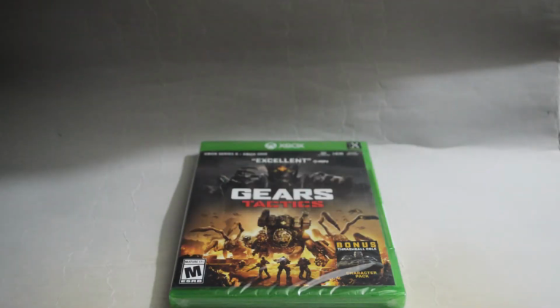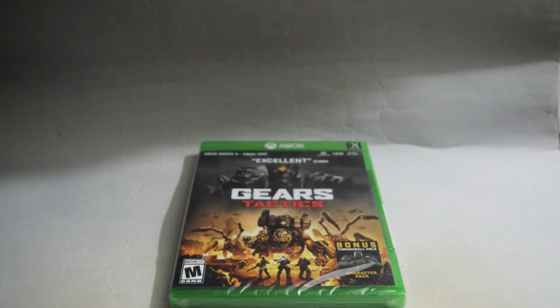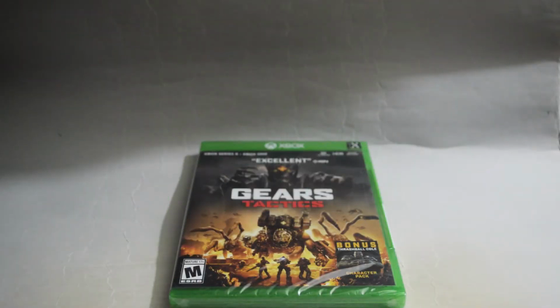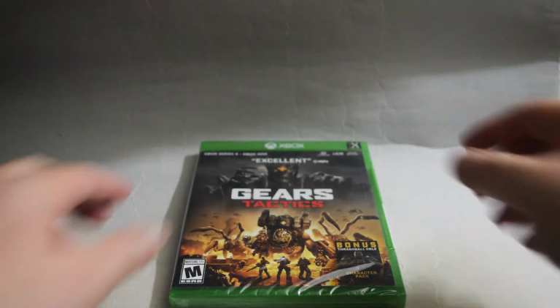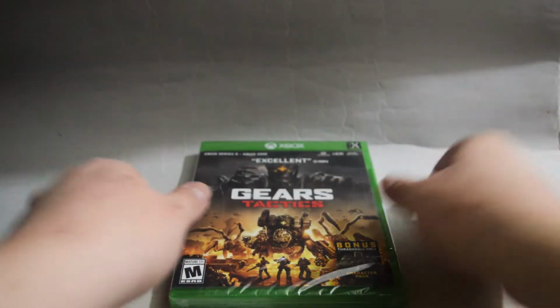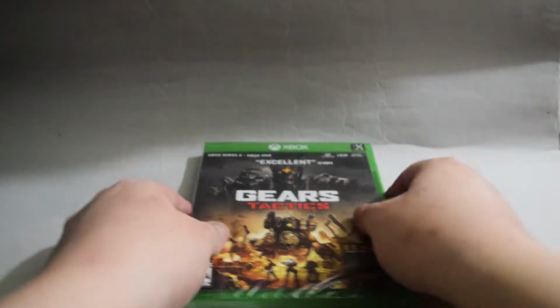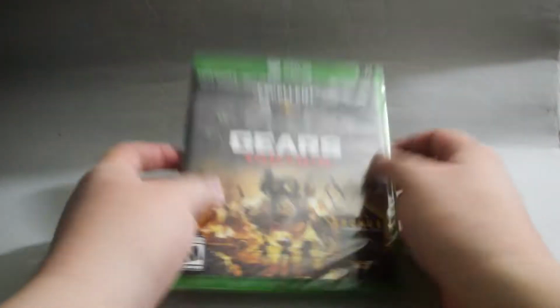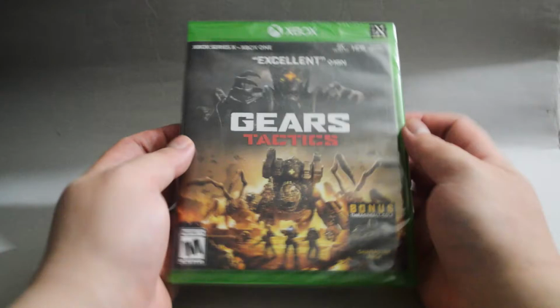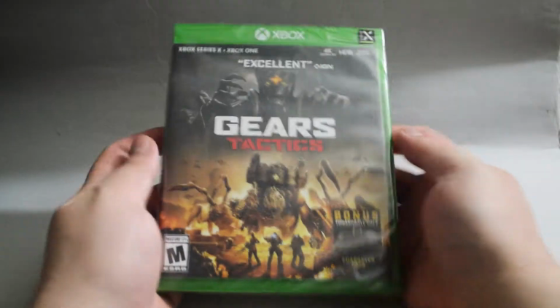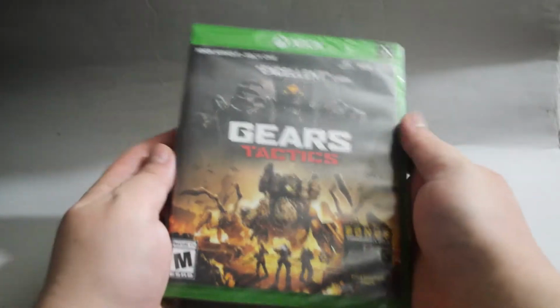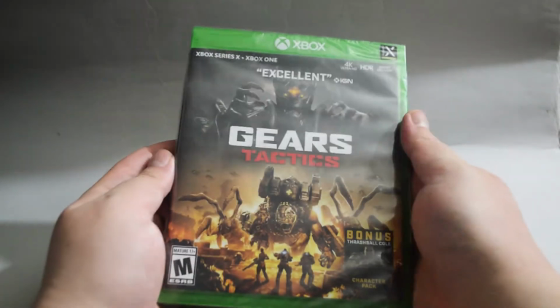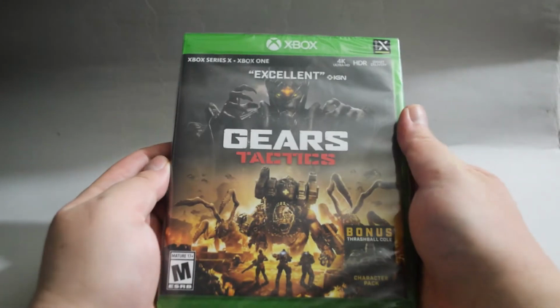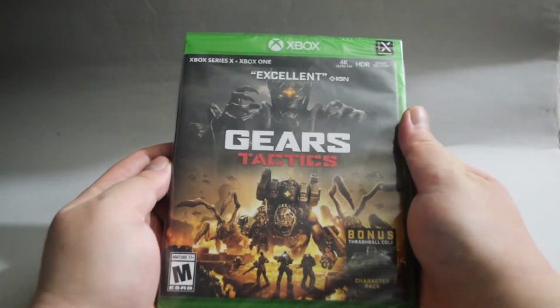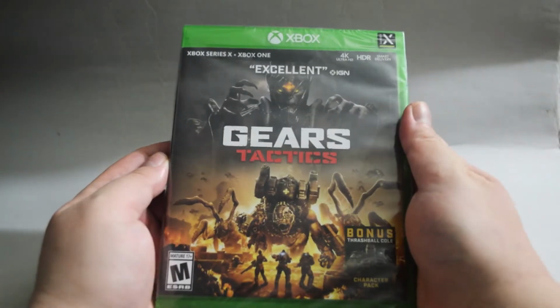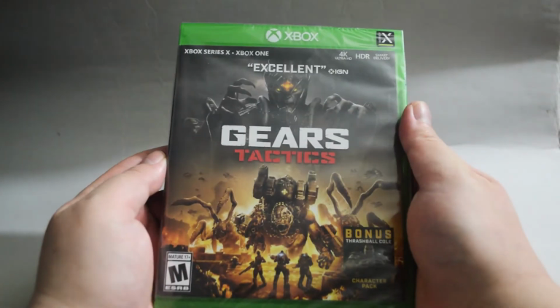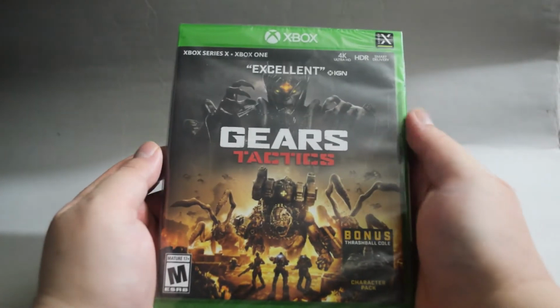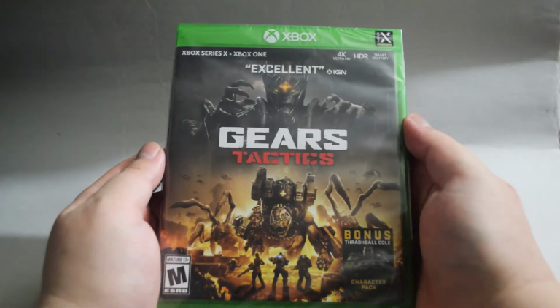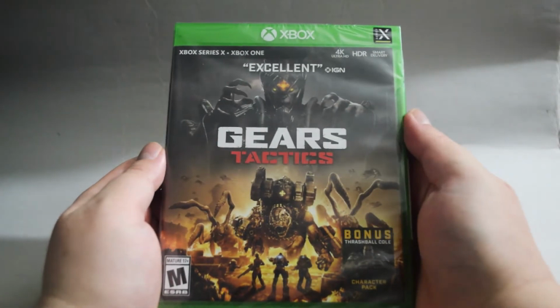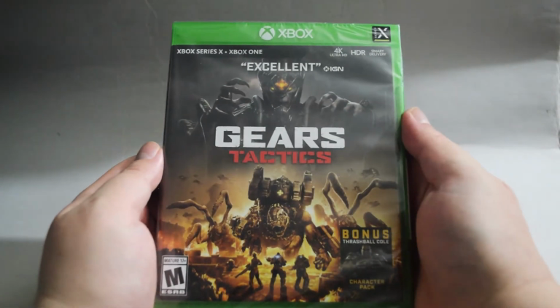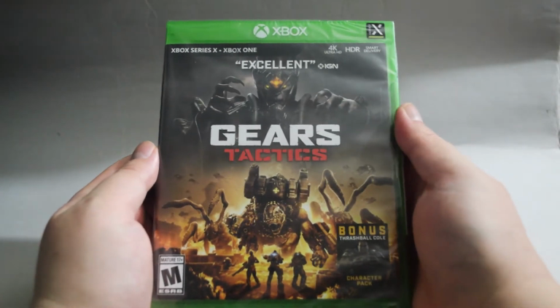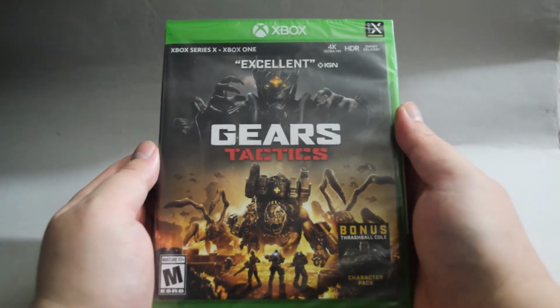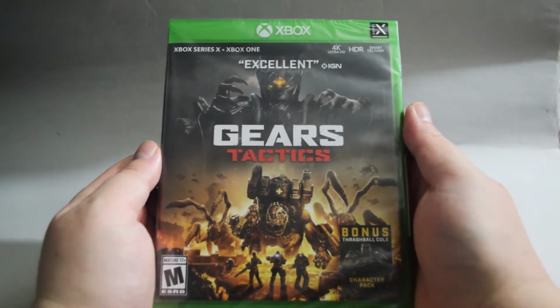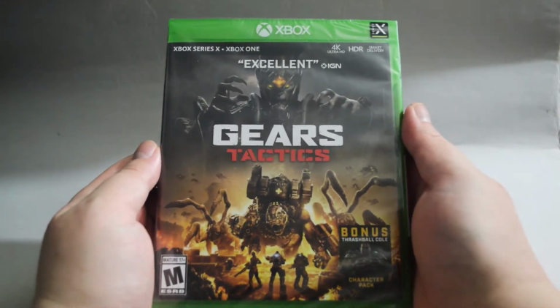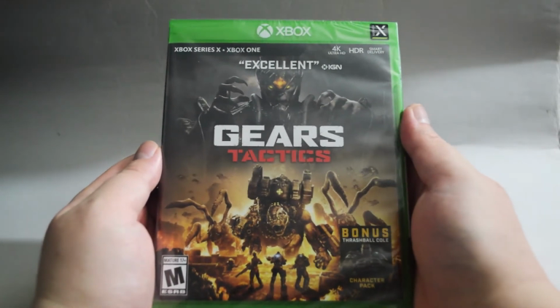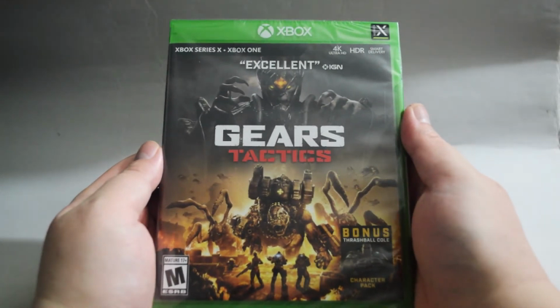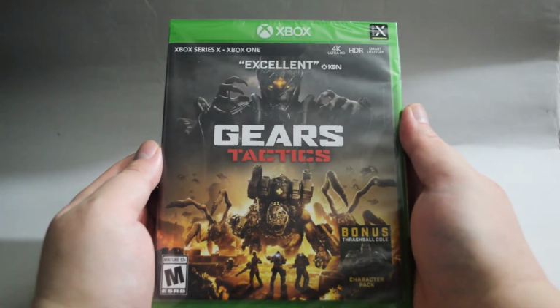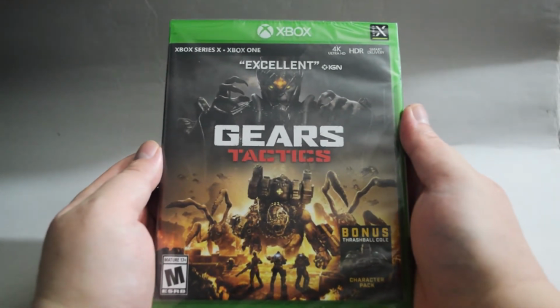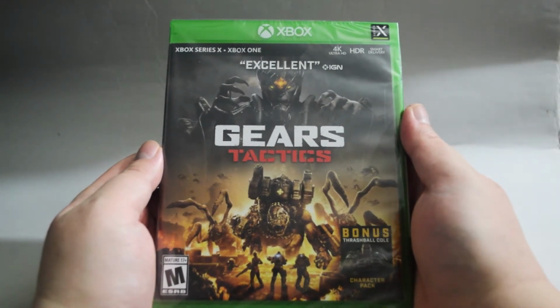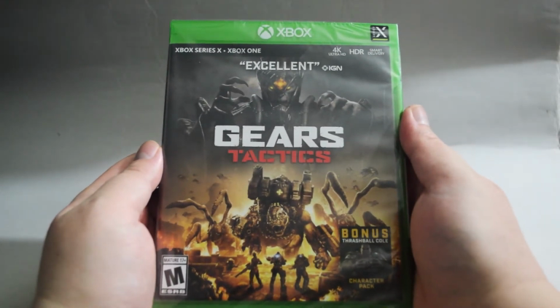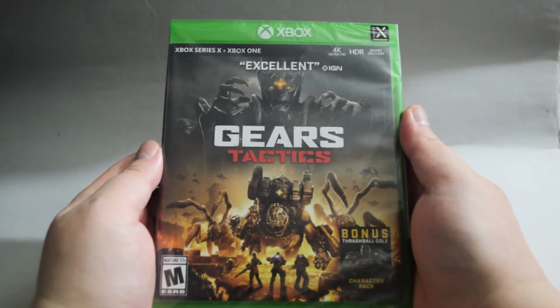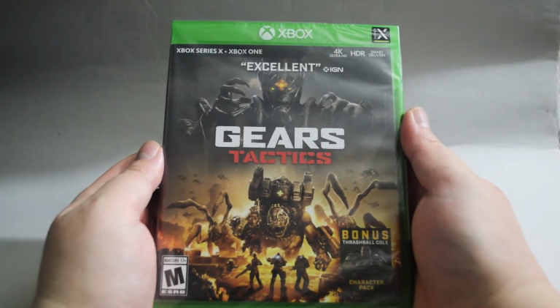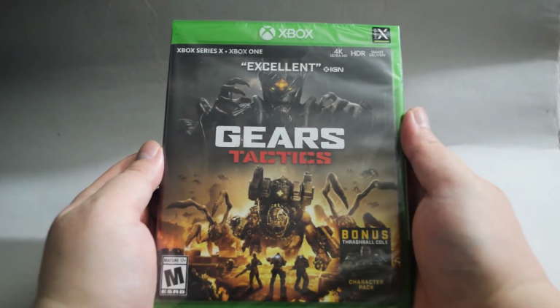Hello everyone, today we are going to unbox an Xbox One game, Gears Tactics.